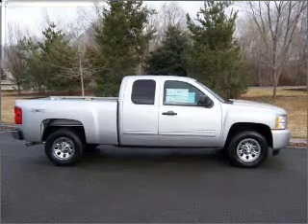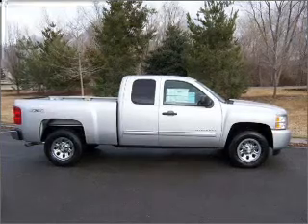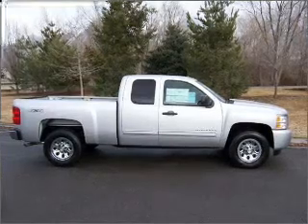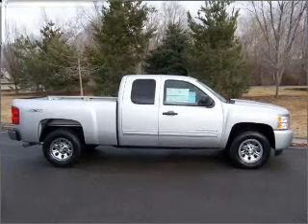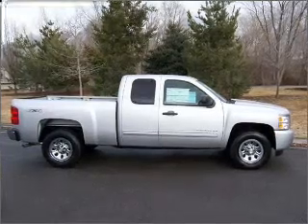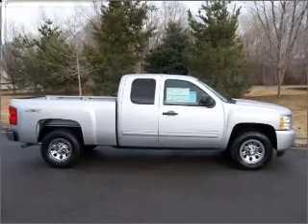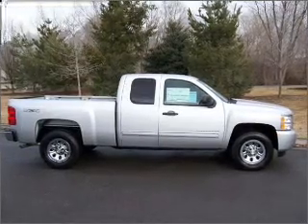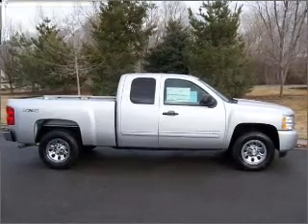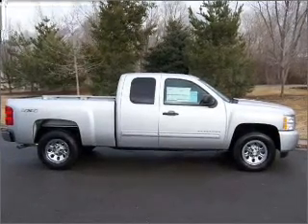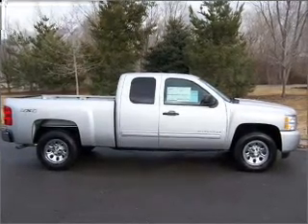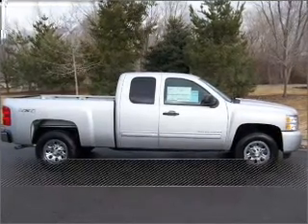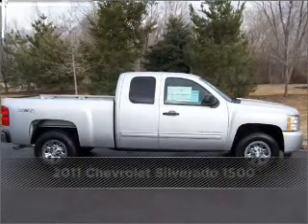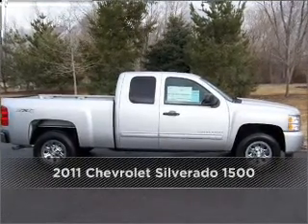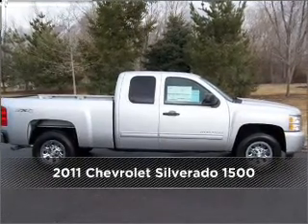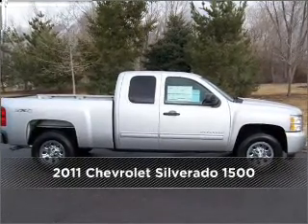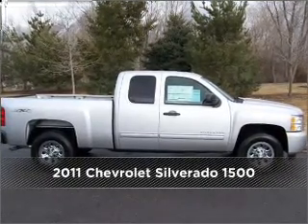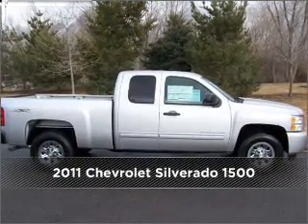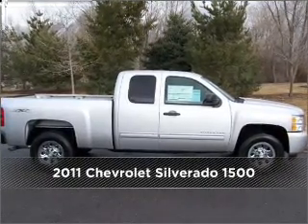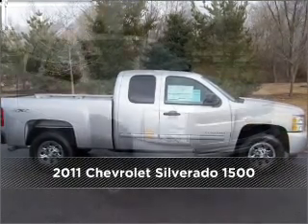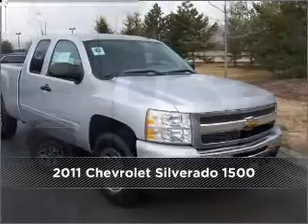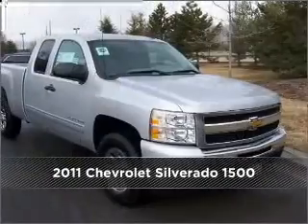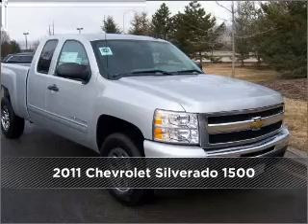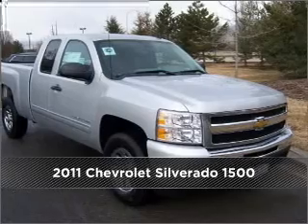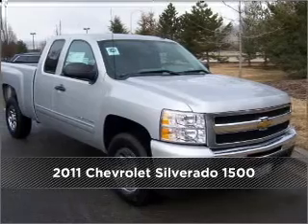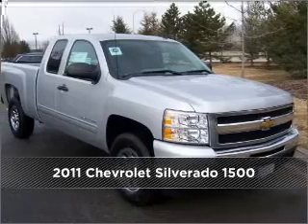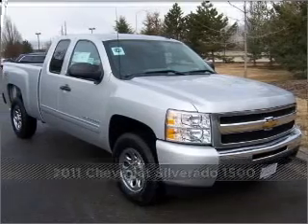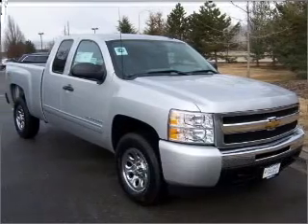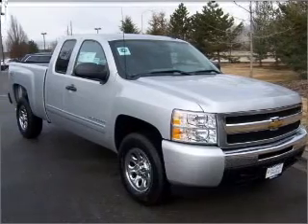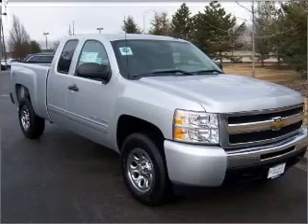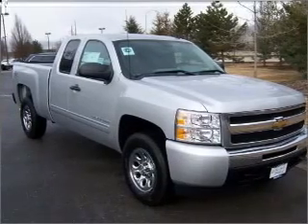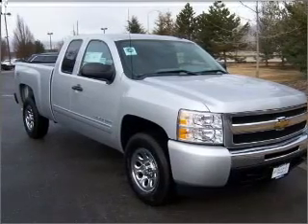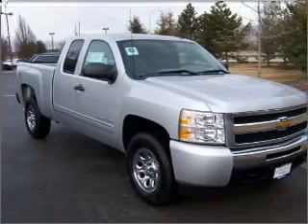Your dream has been realized with this 2011 Chevrolet. Your search stops here with this ideal auto.